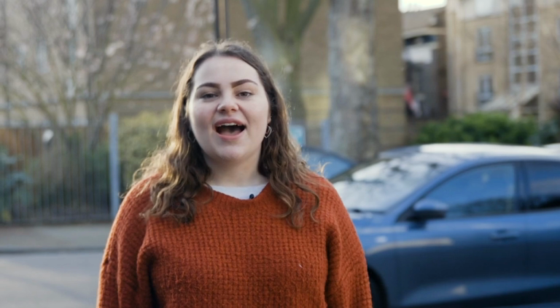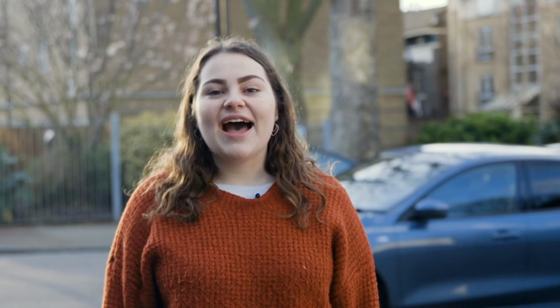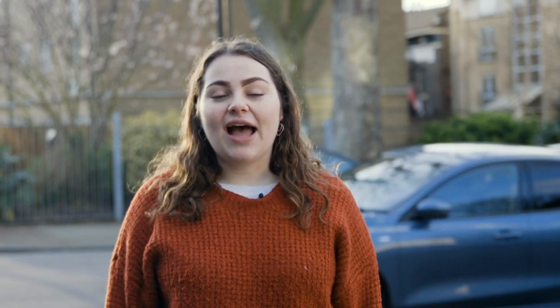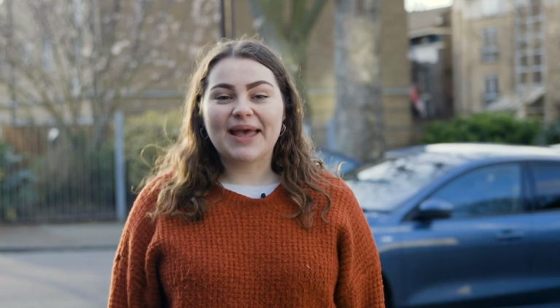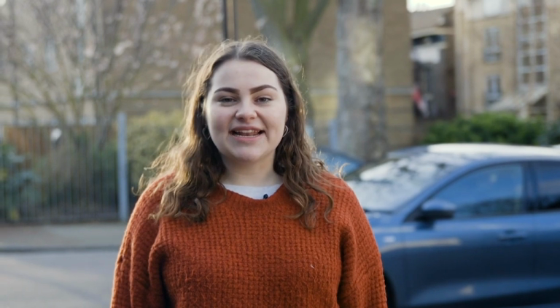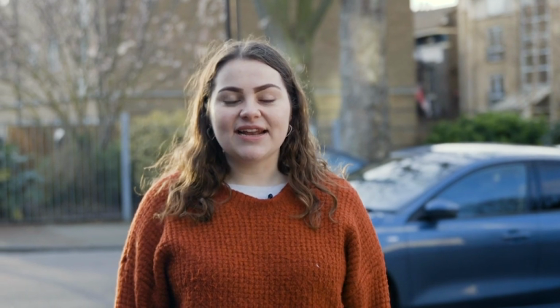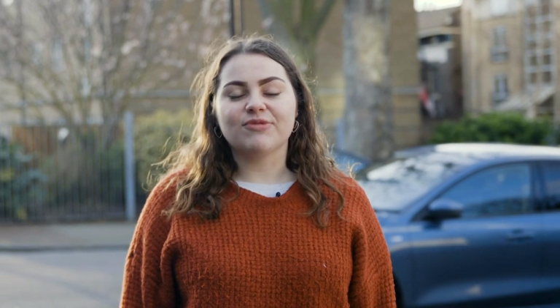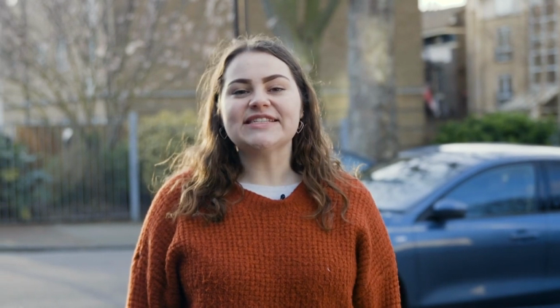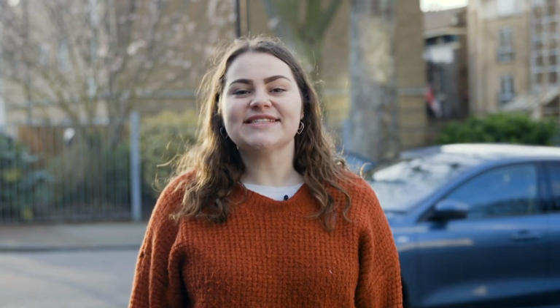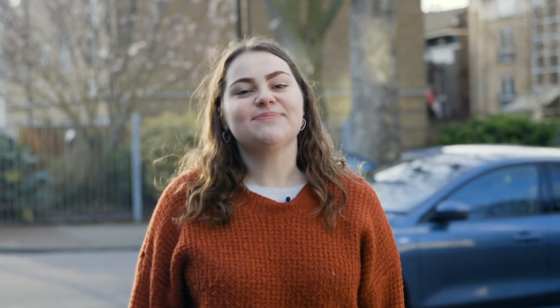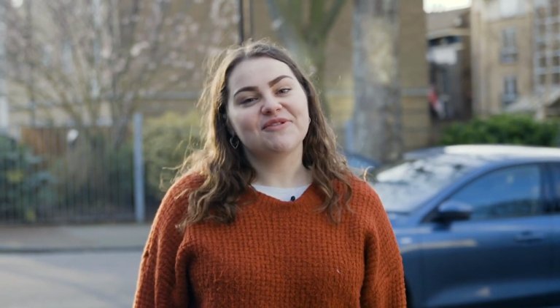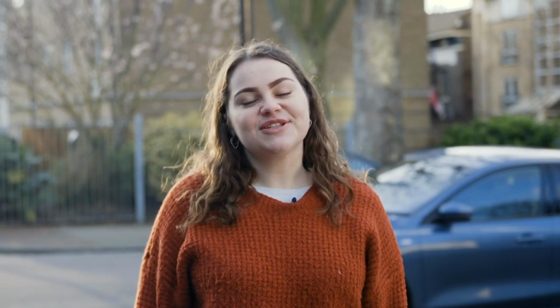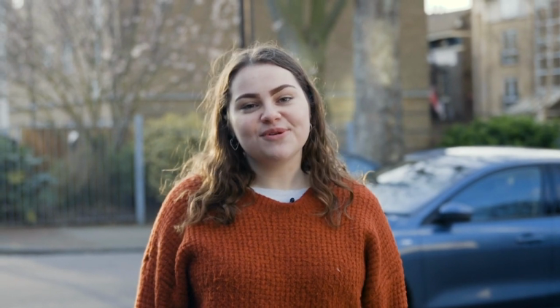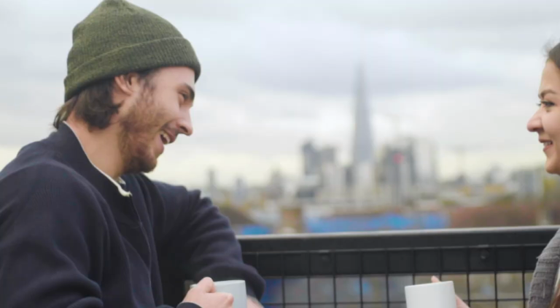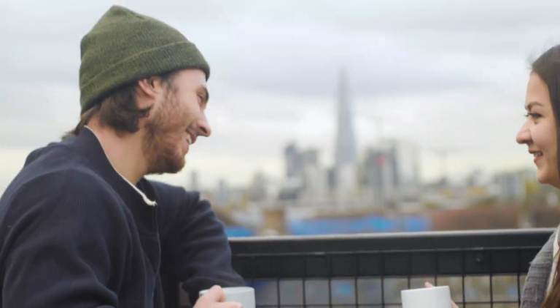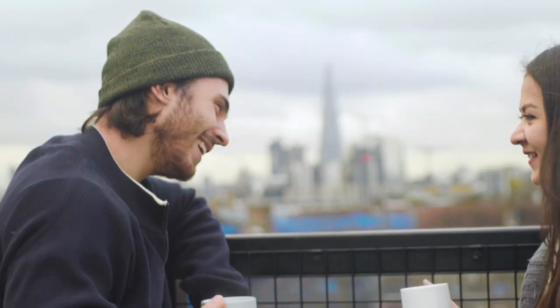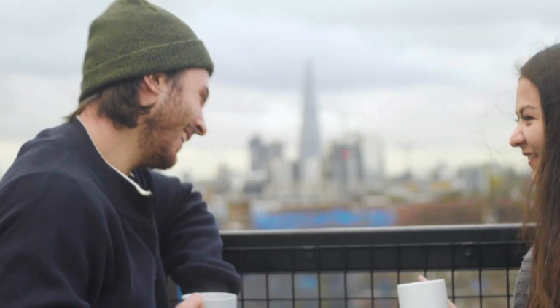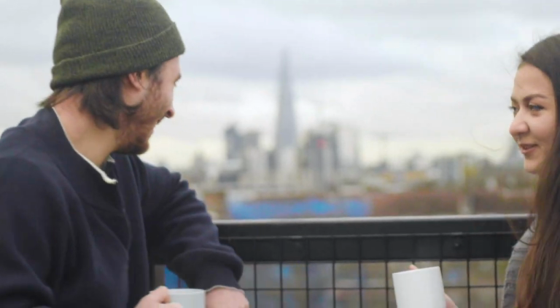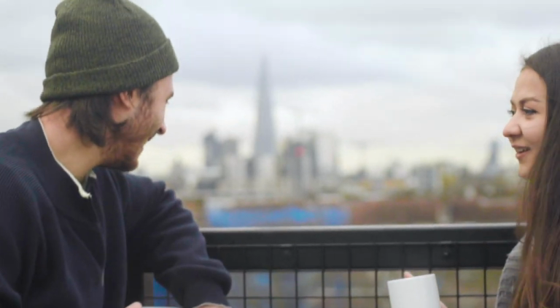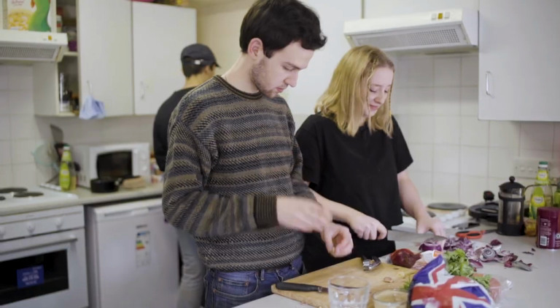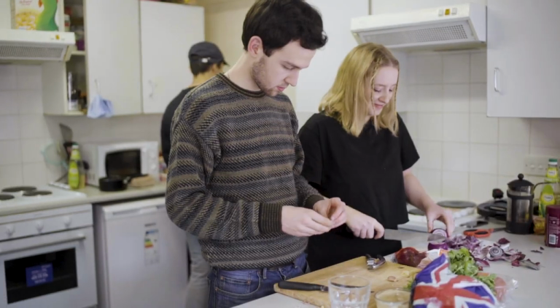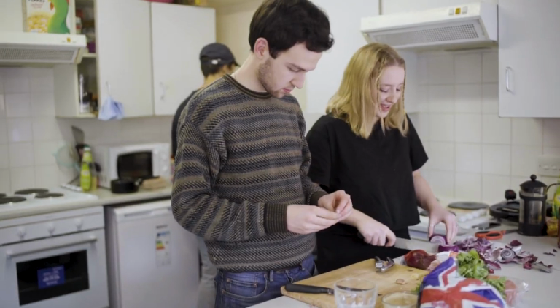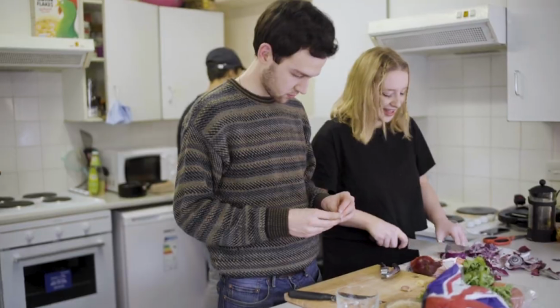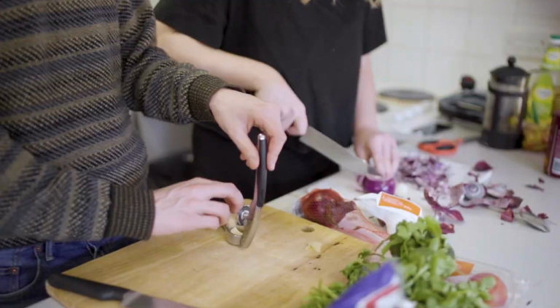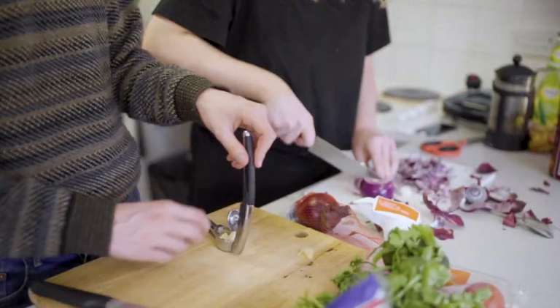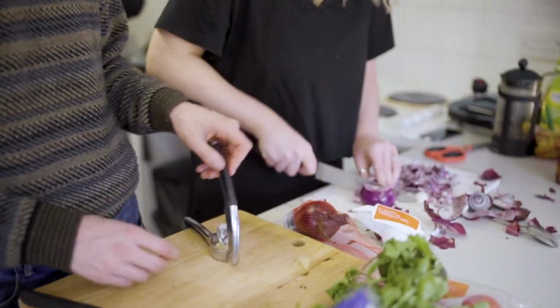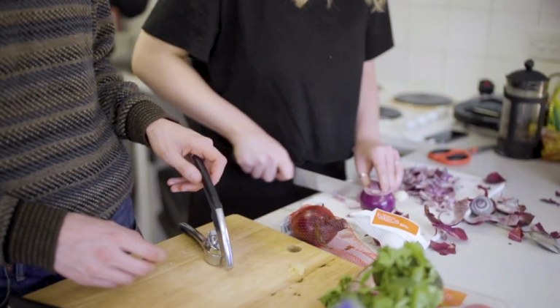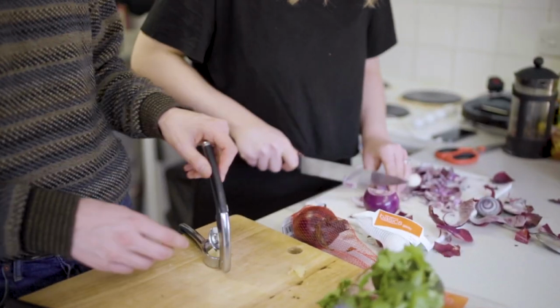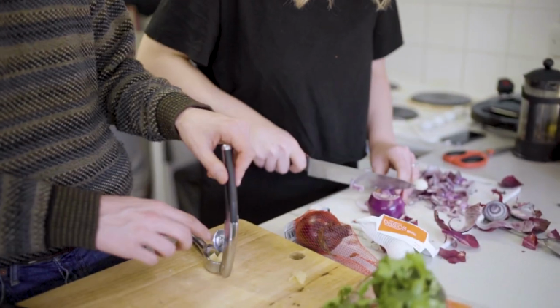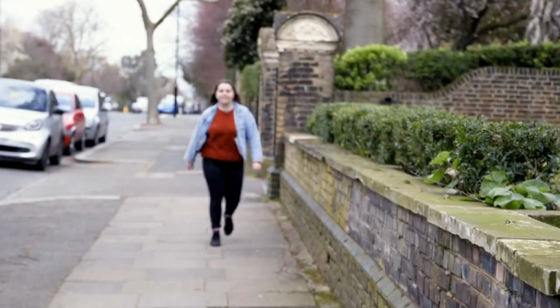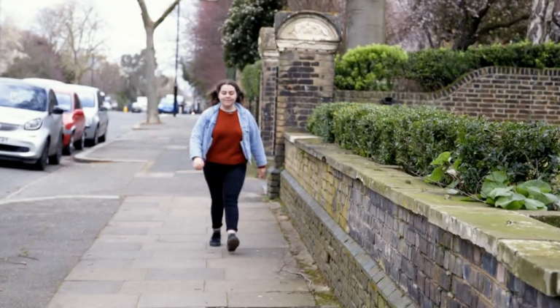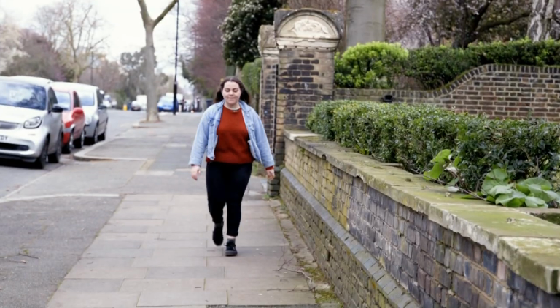Hi, I'm Caitlin. I'm a Residence Experience Coordinator, or a REC, here on campus, and today I'm going to show you what it's like living in halls.